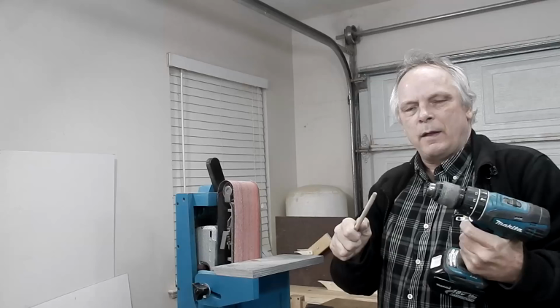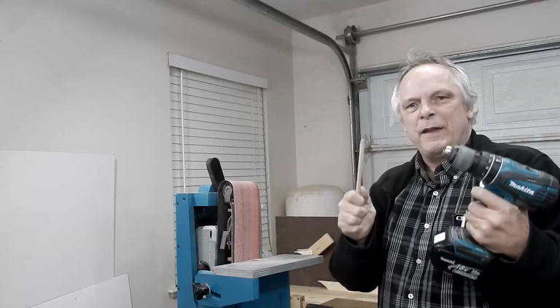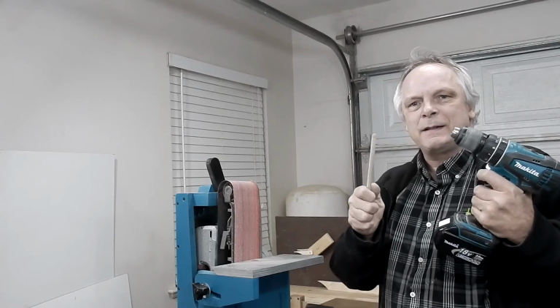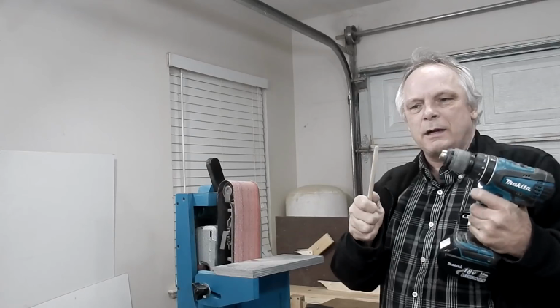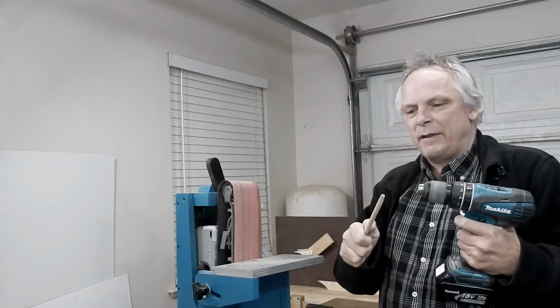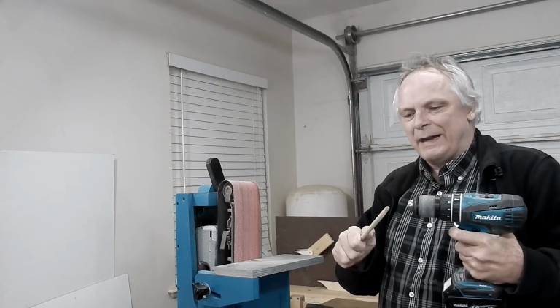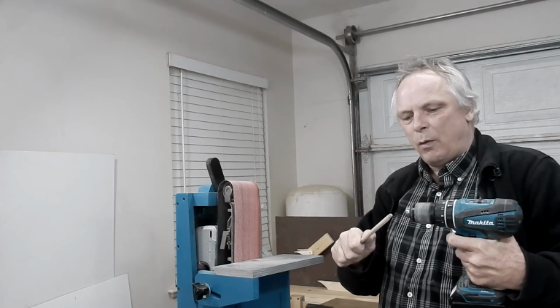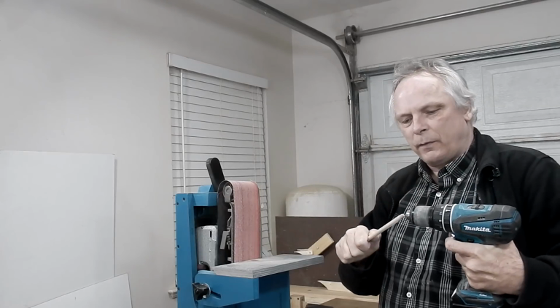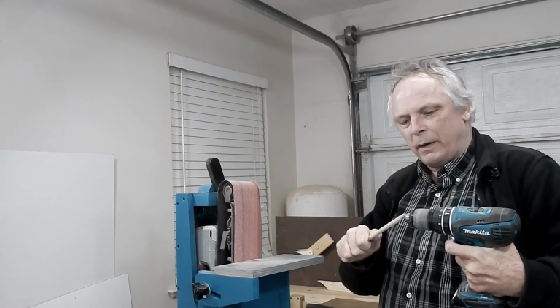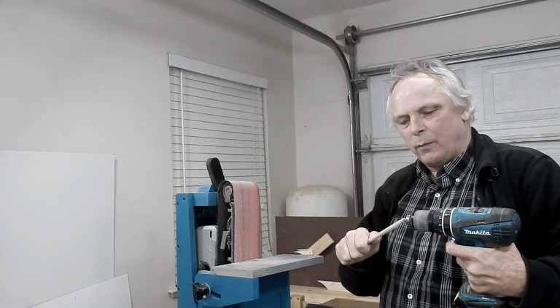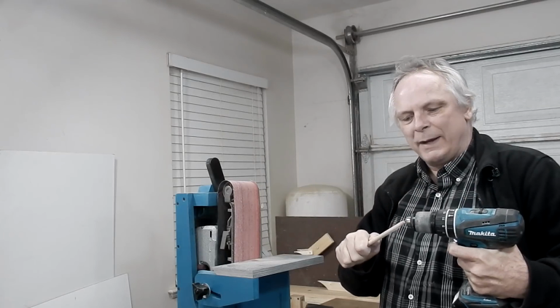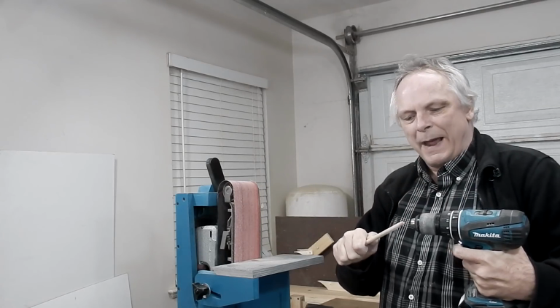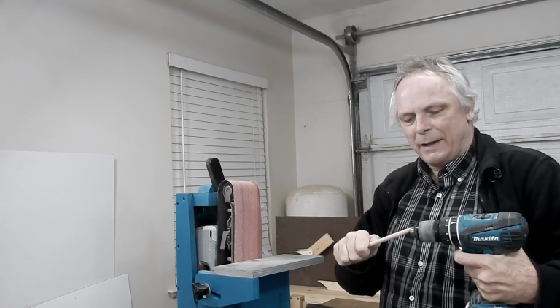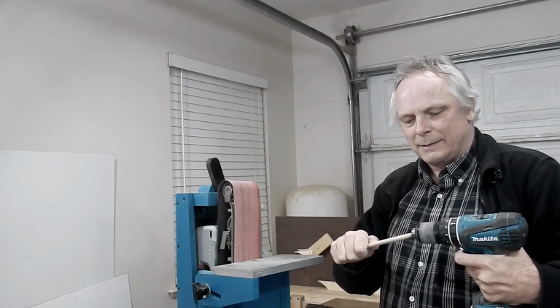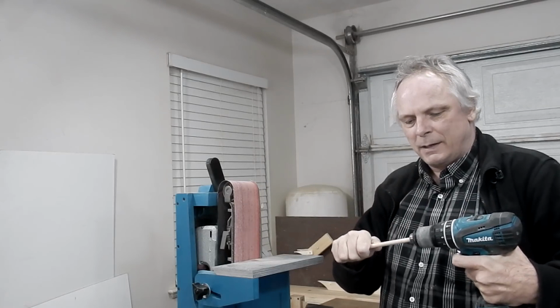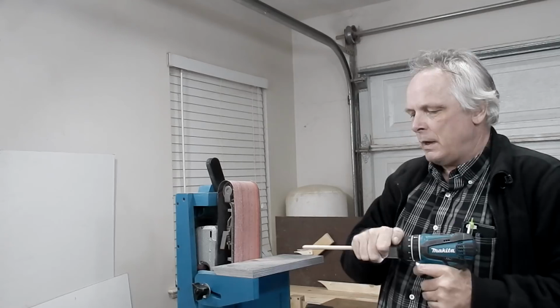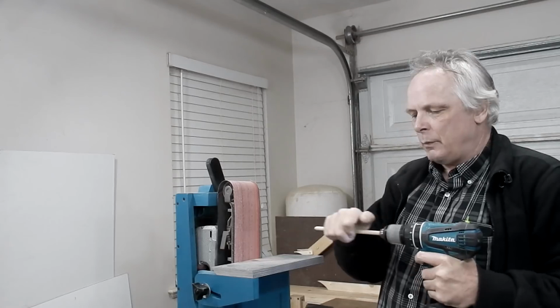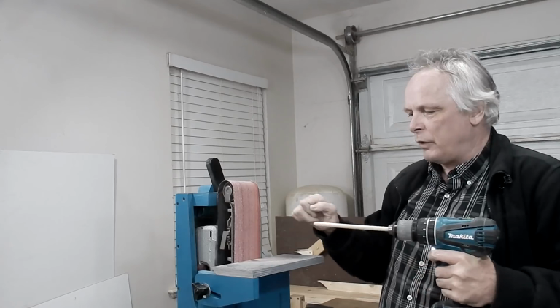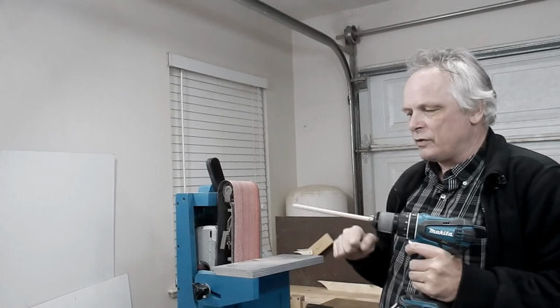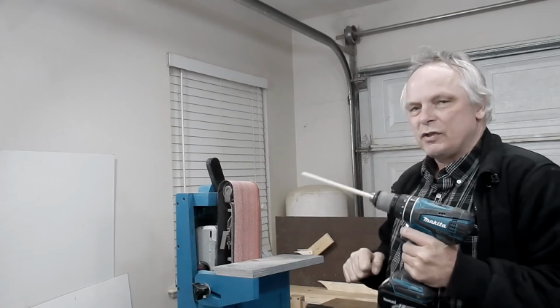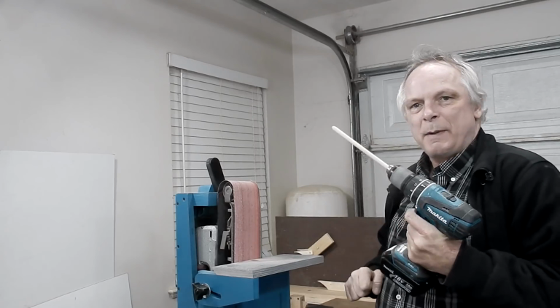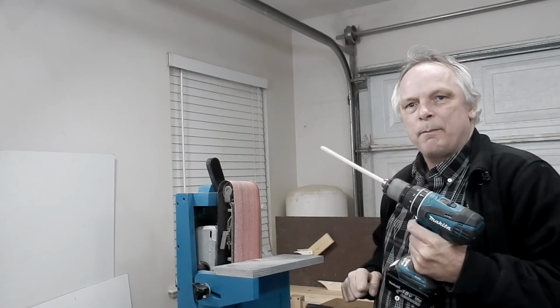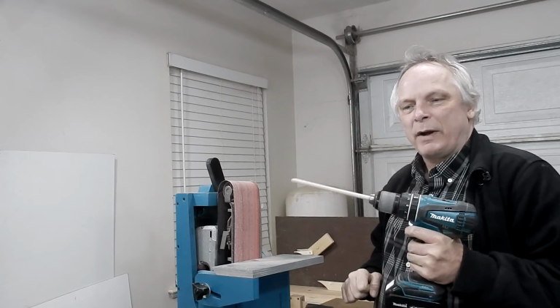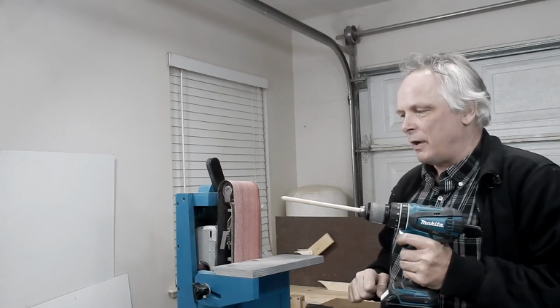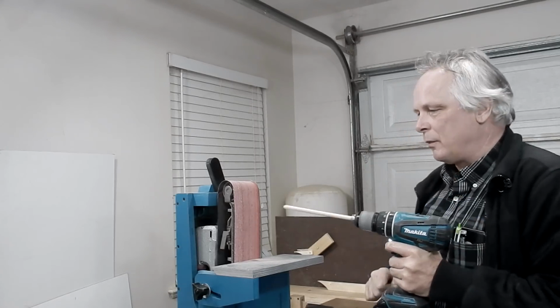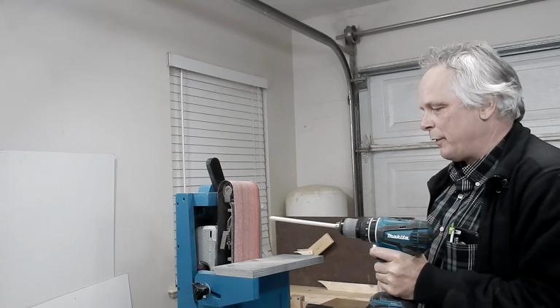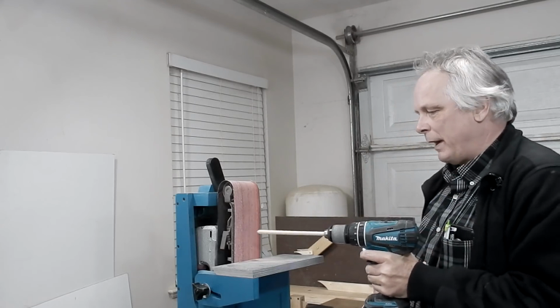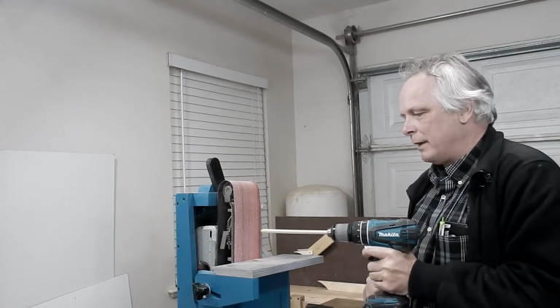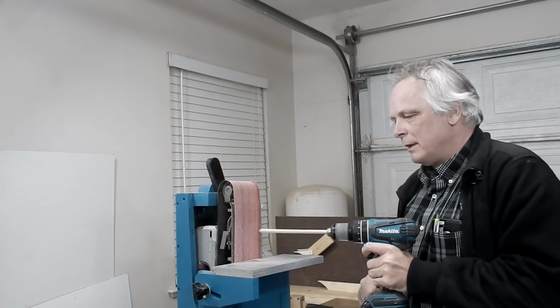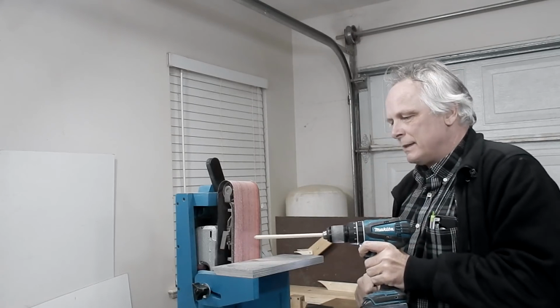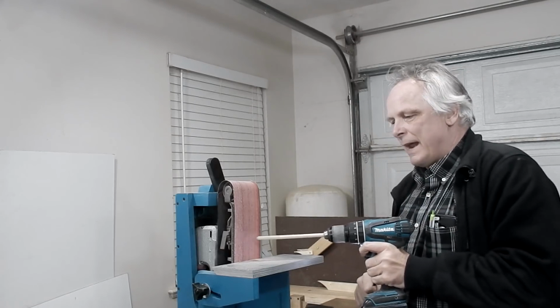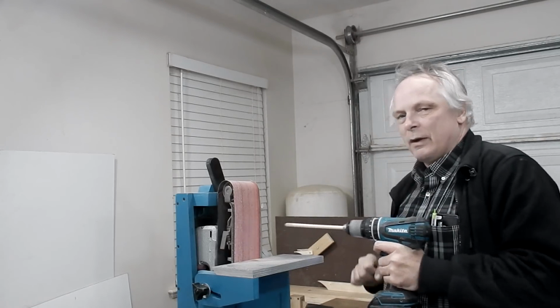This is going to be the dowel for the ring magnets. I'll just make a point on it with my sander.